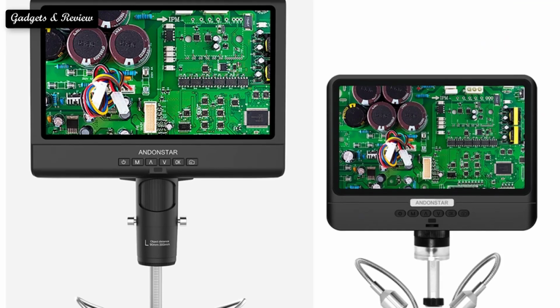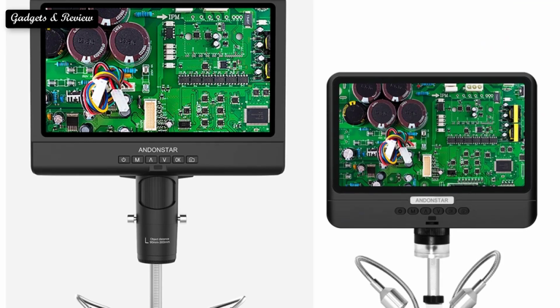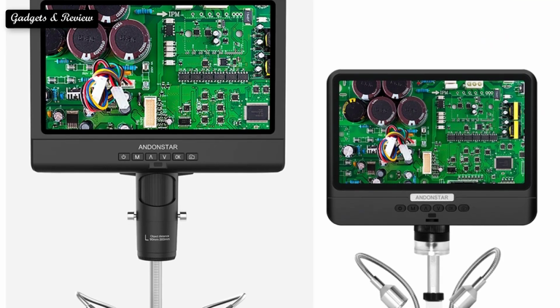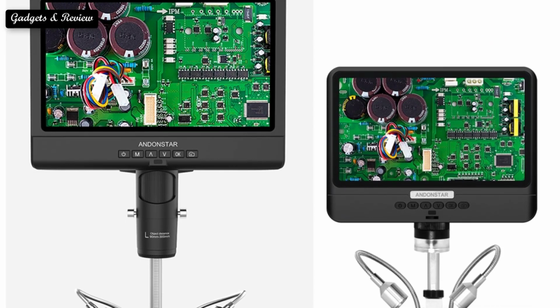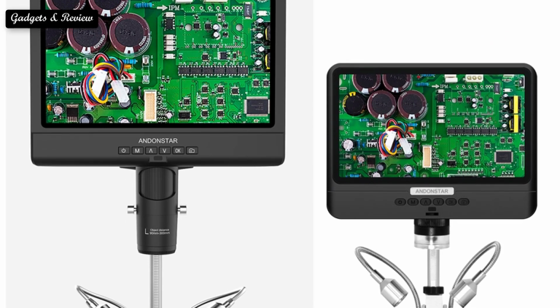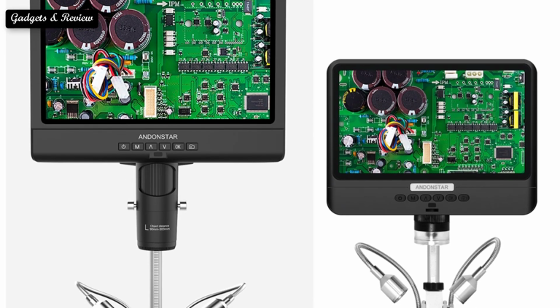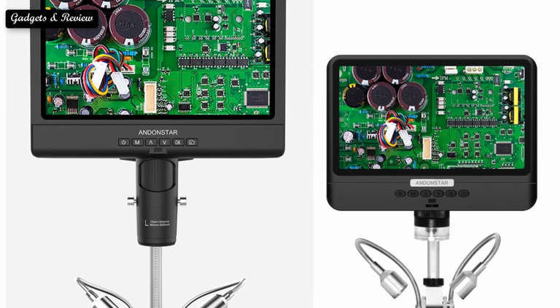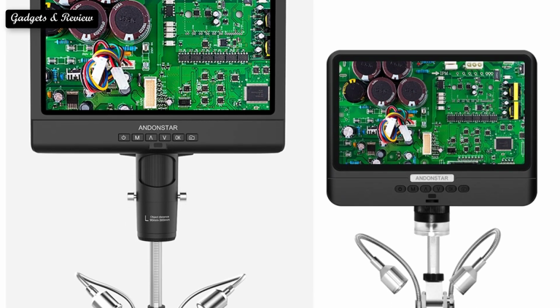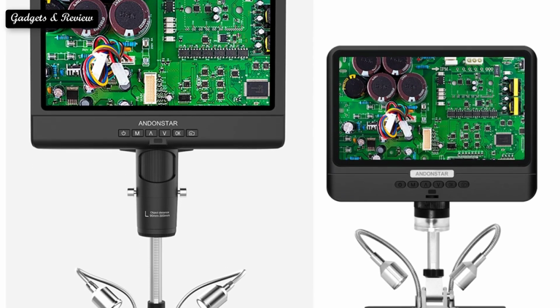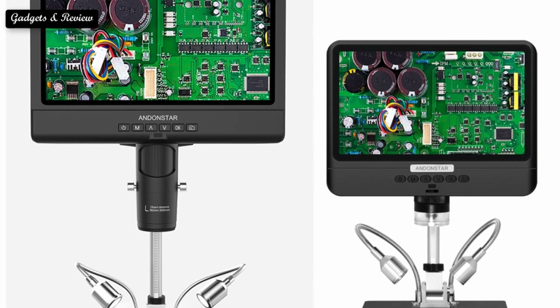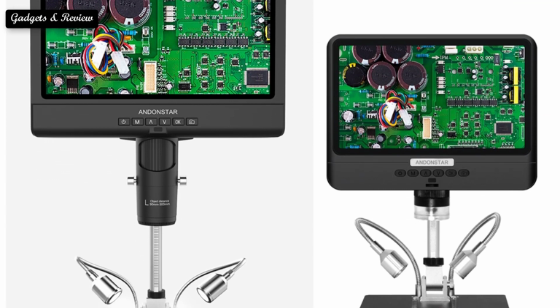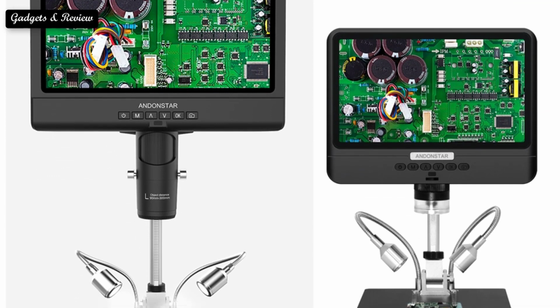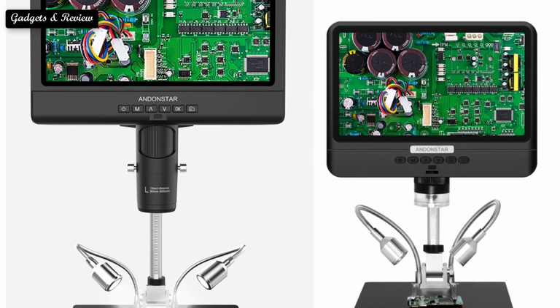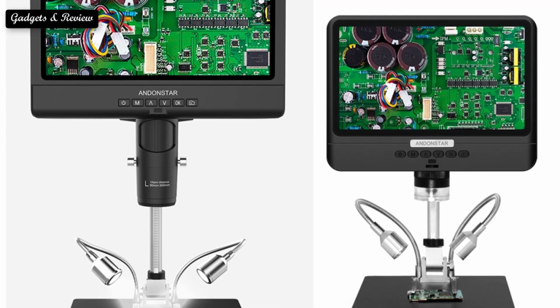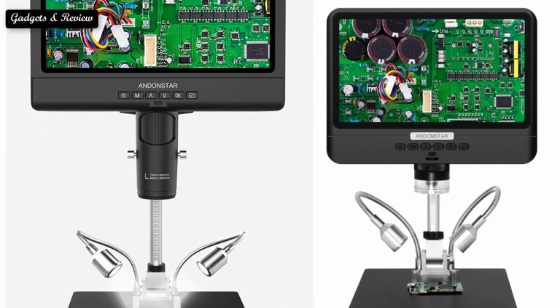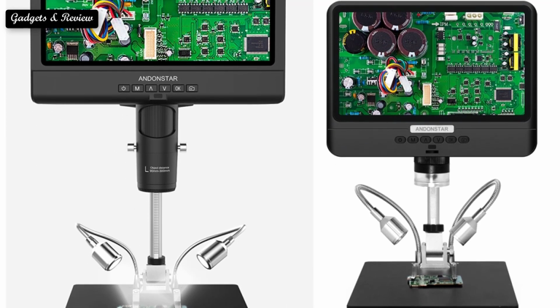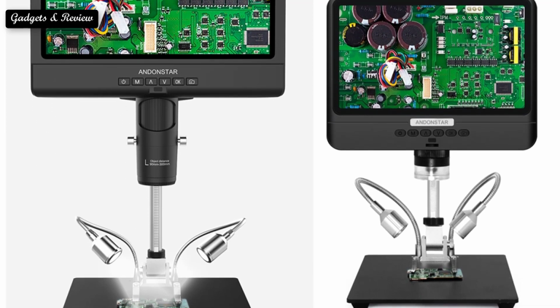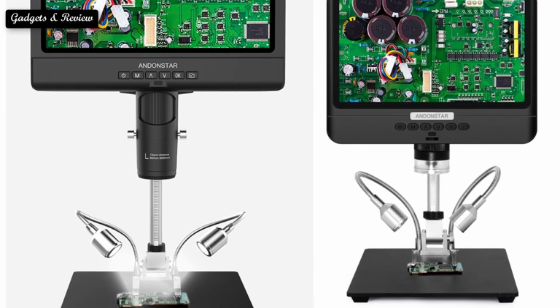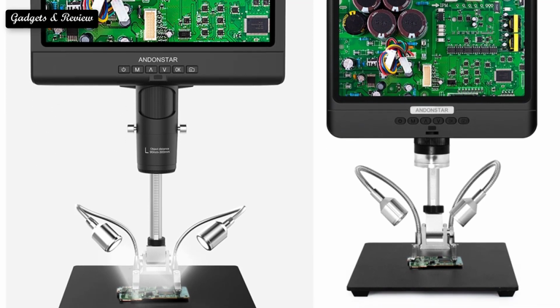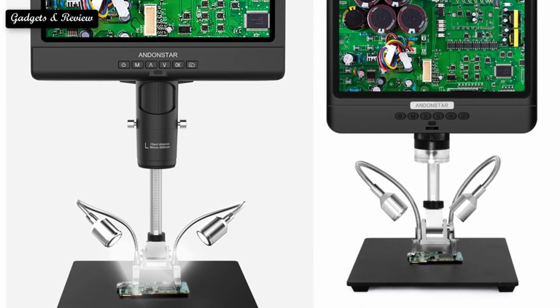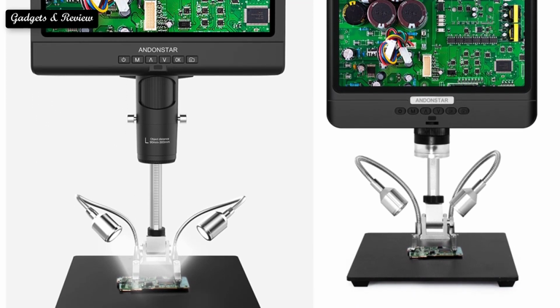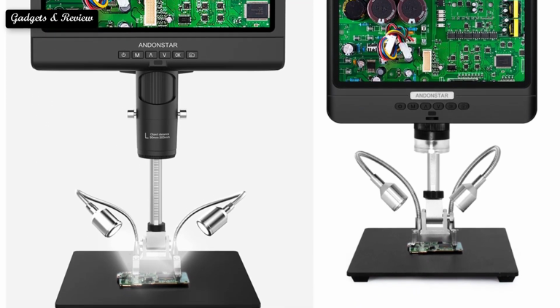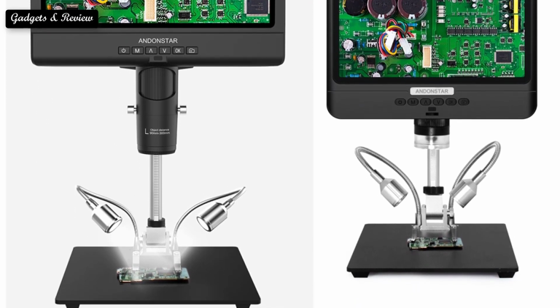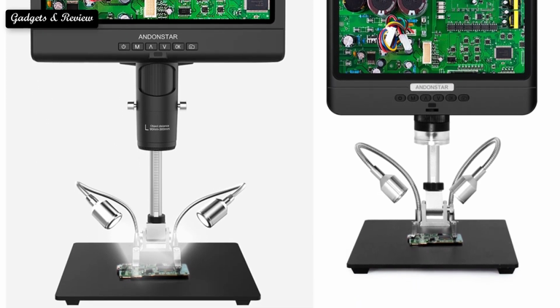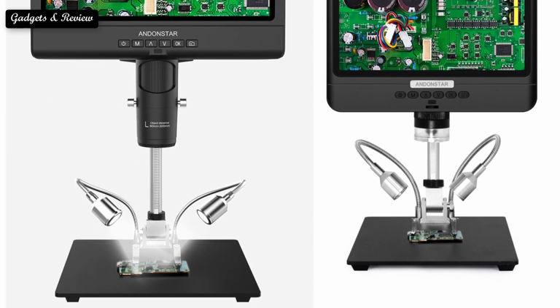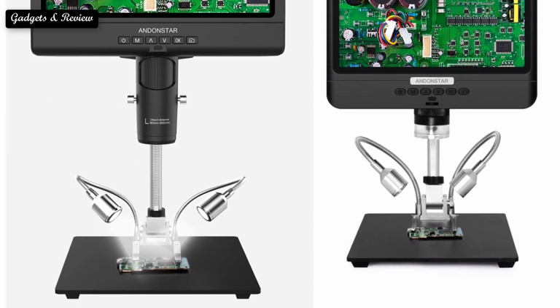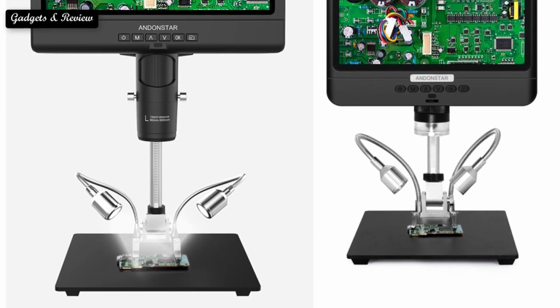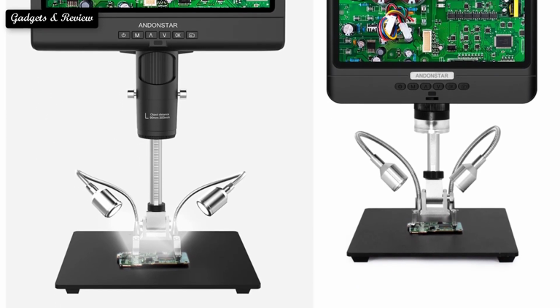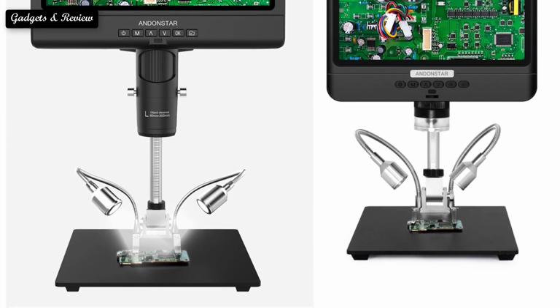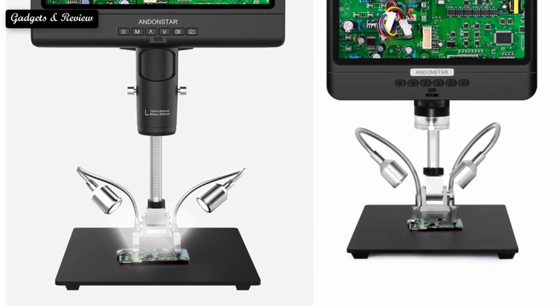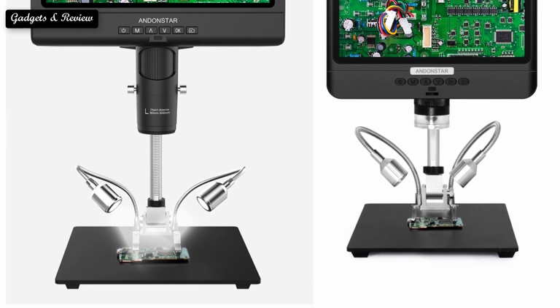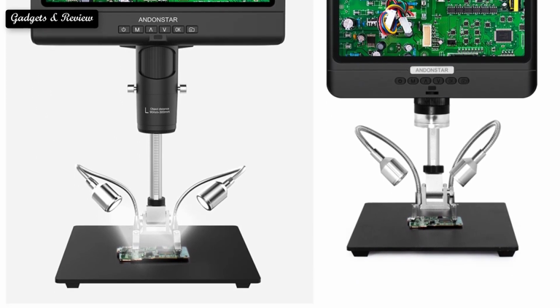Digital microscopes are an incredible invention, but not all of them are created equal. So here are the top five best digital microscopes.